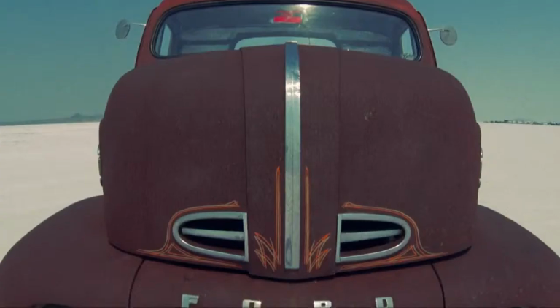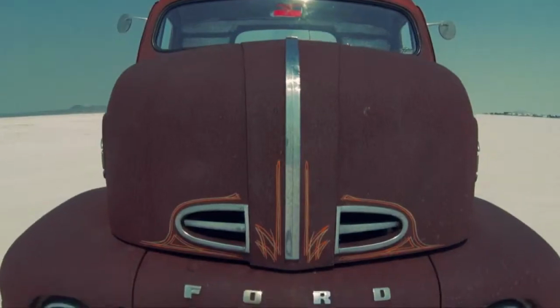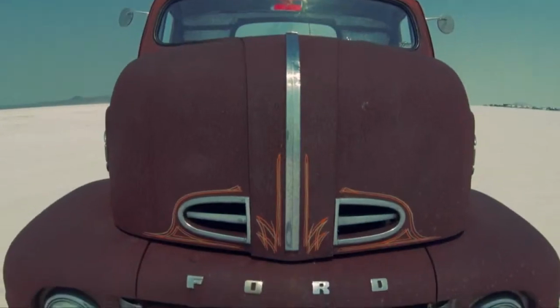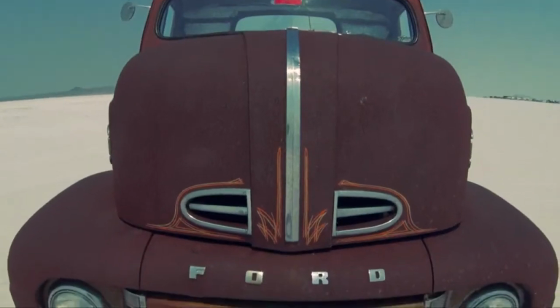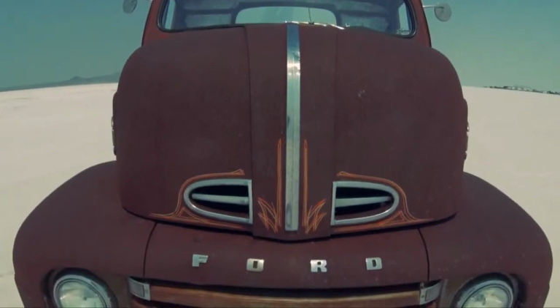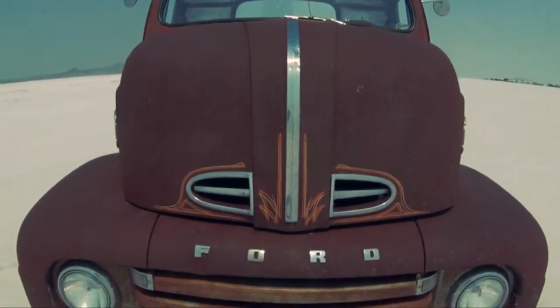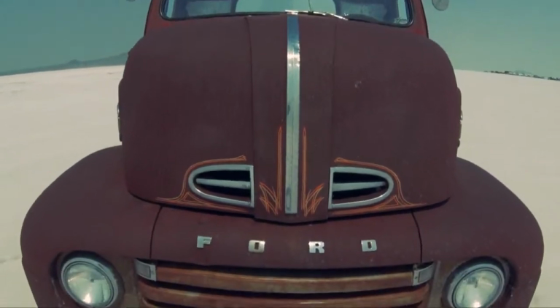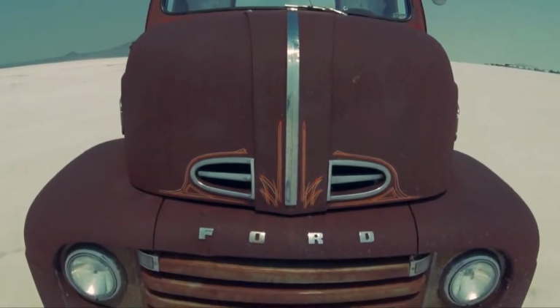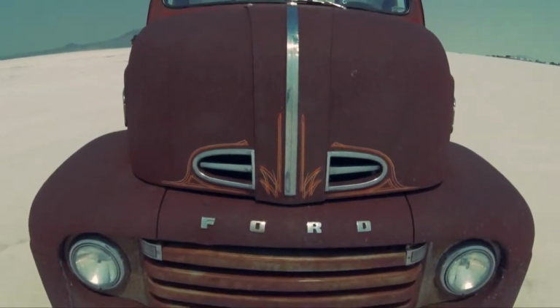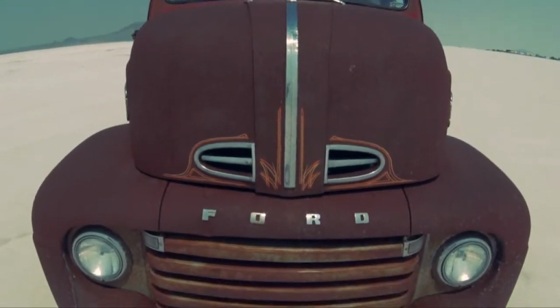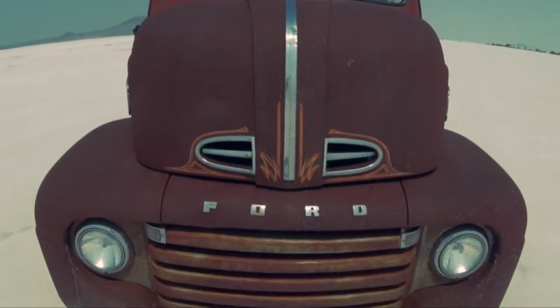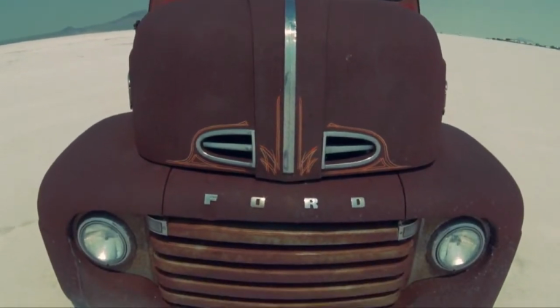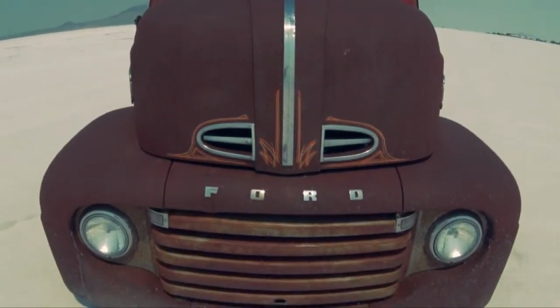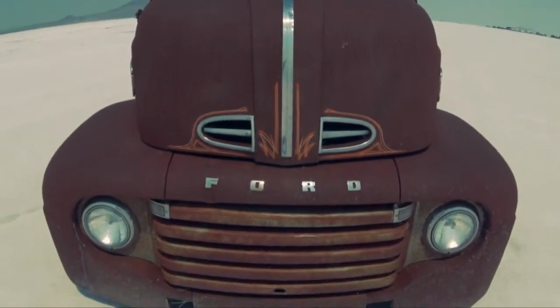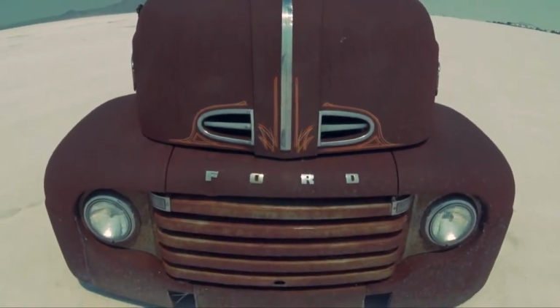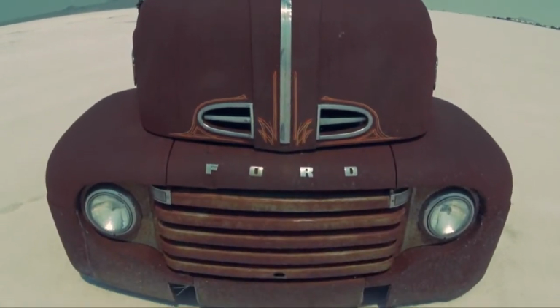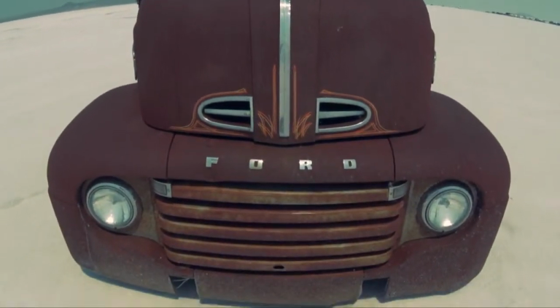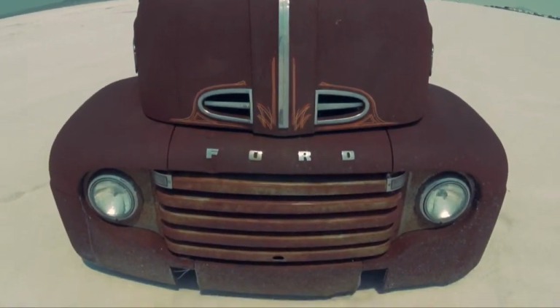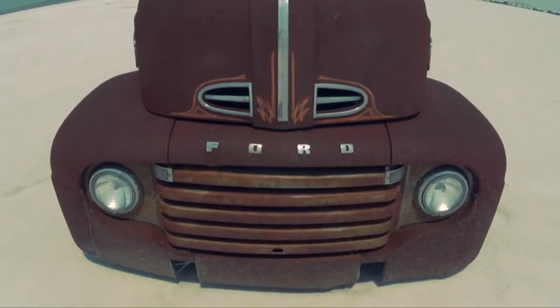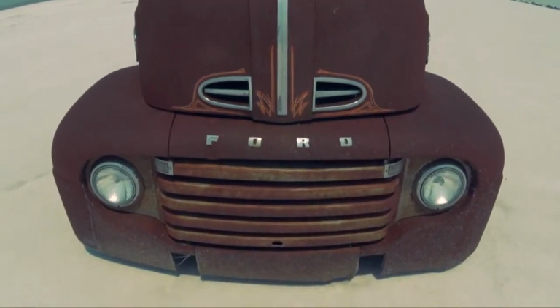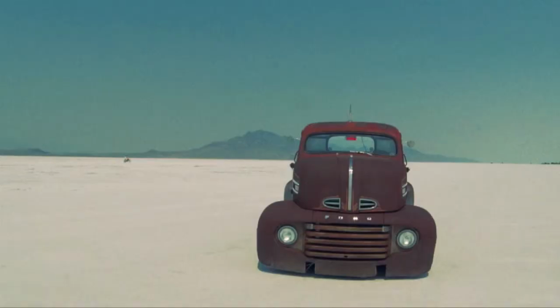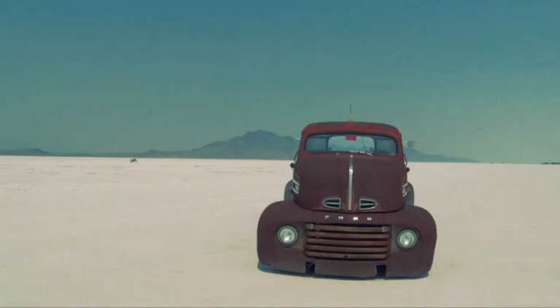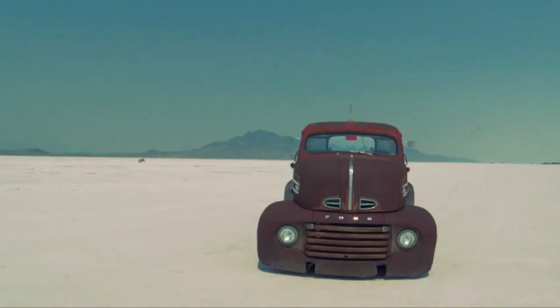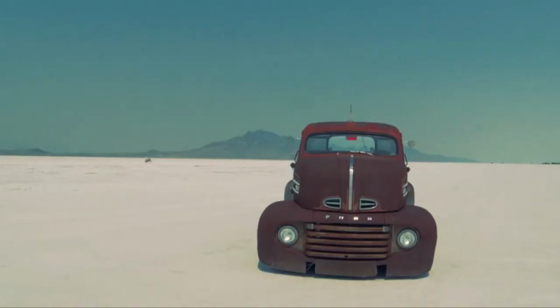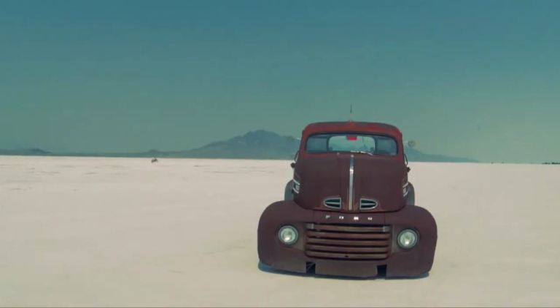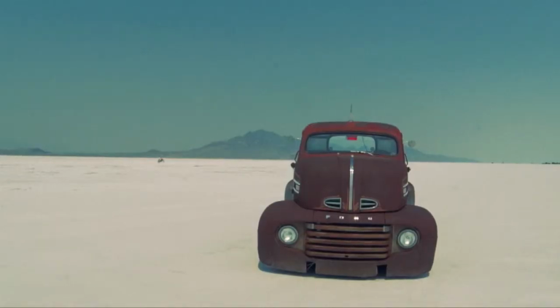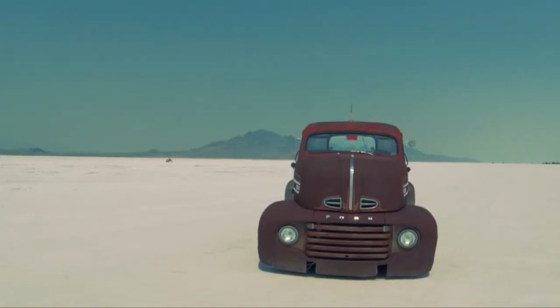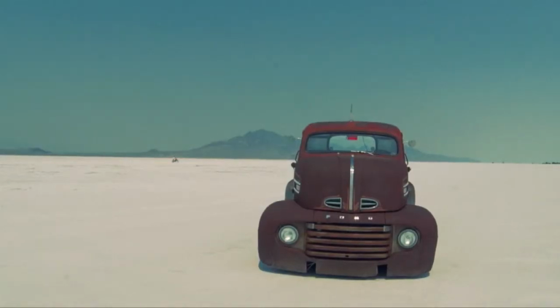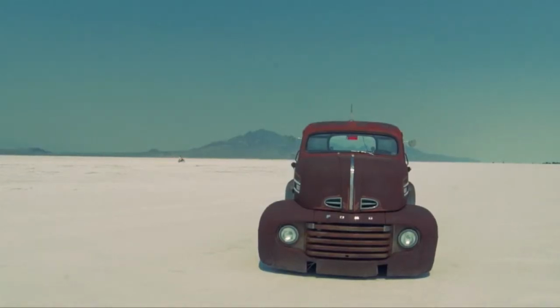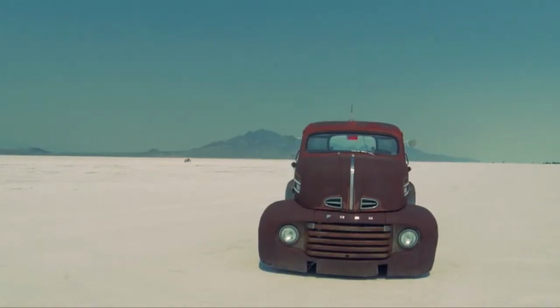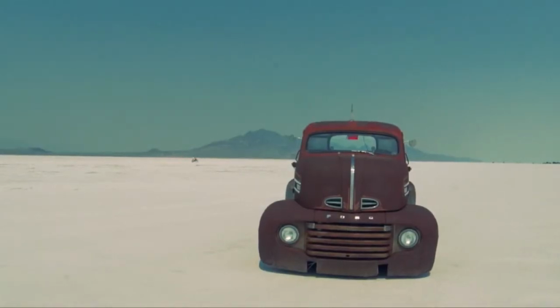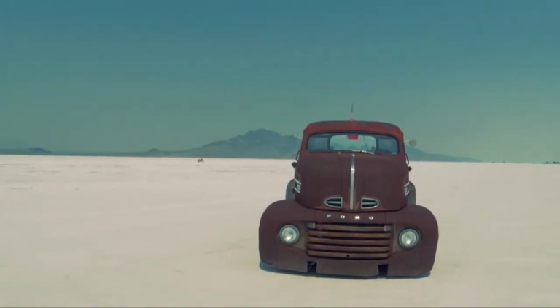The 1949 Ford cab-over-engine — COE — has been highly modified.